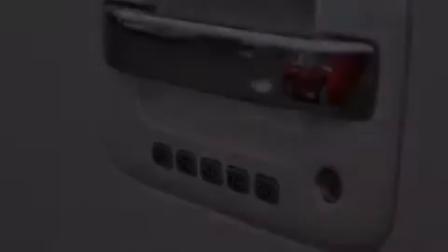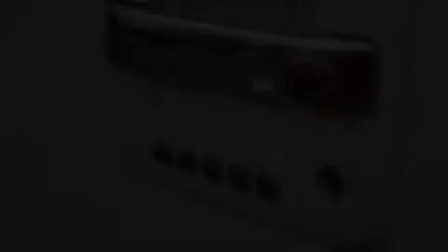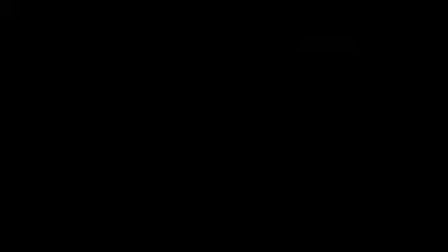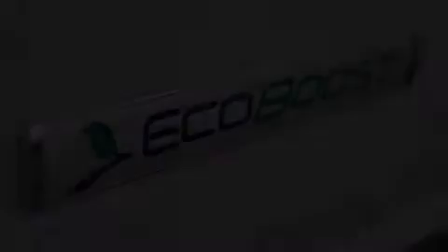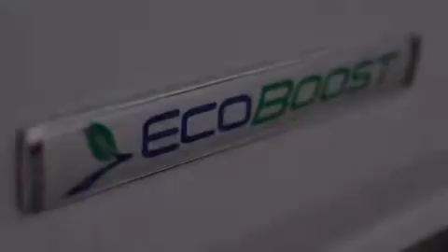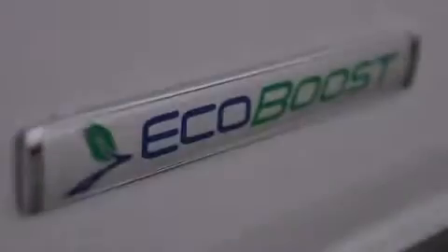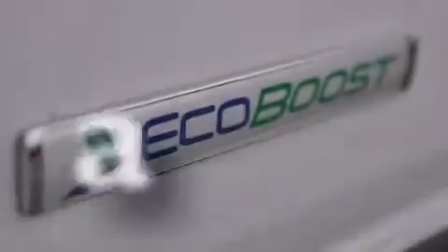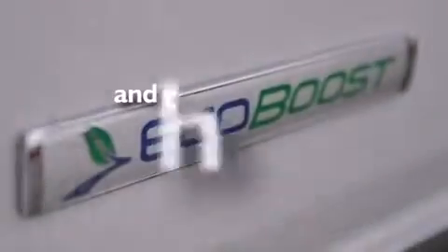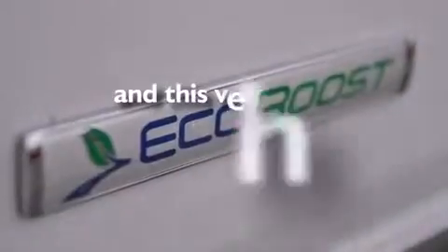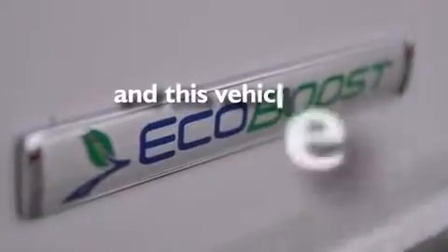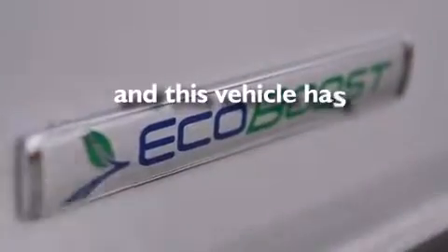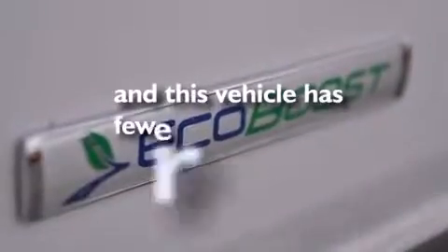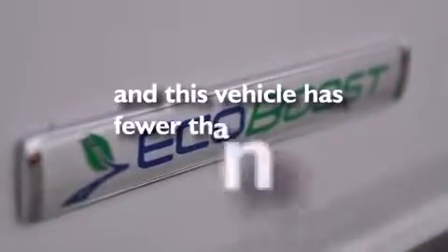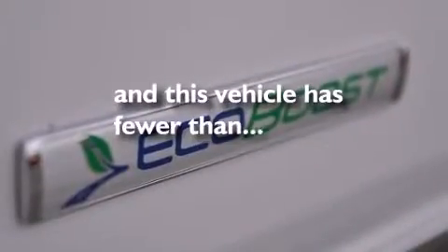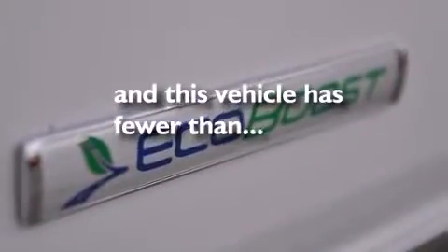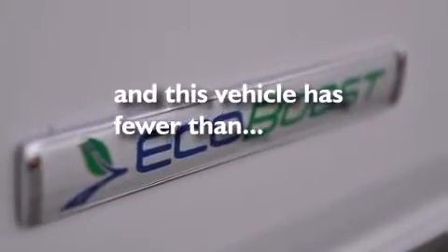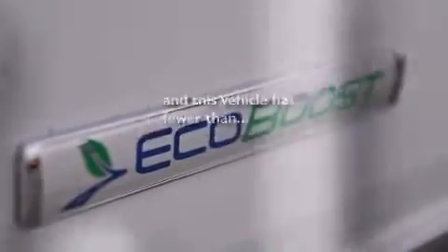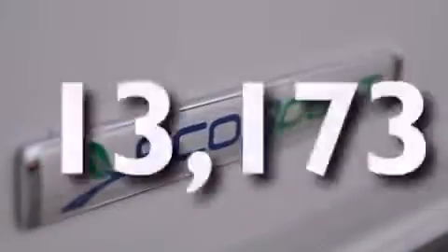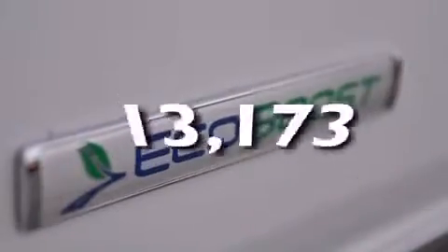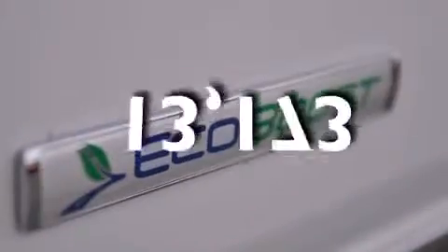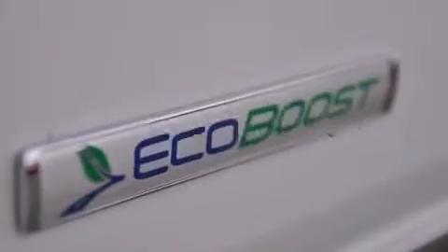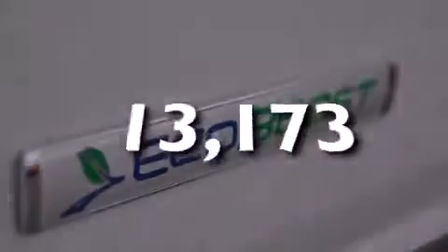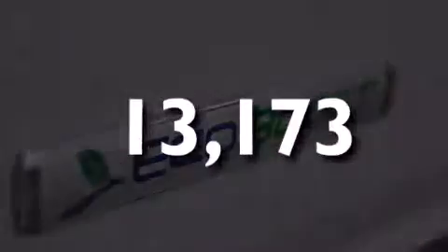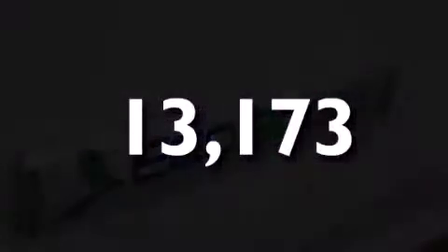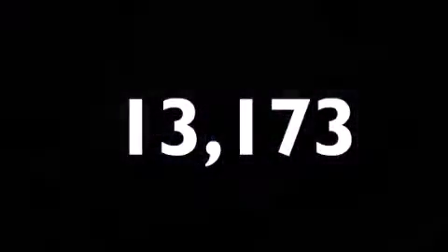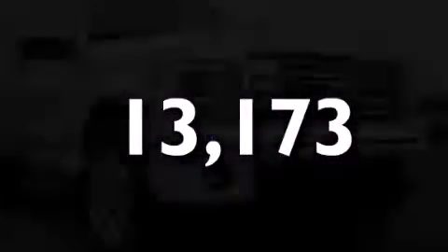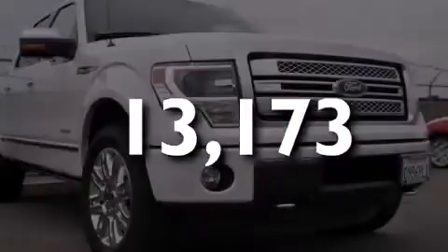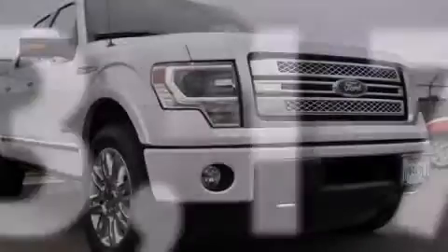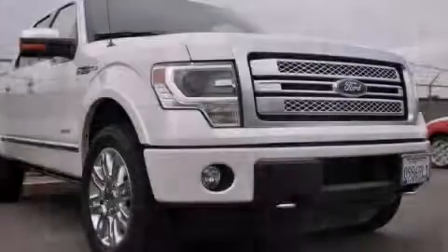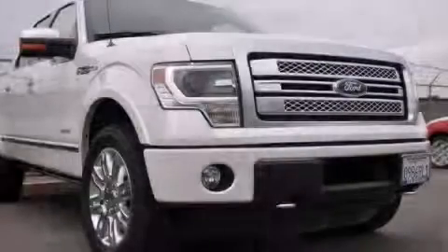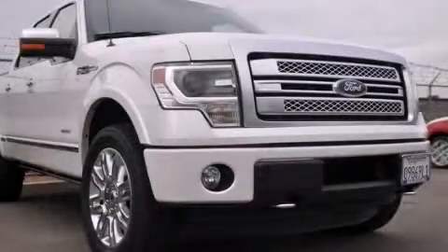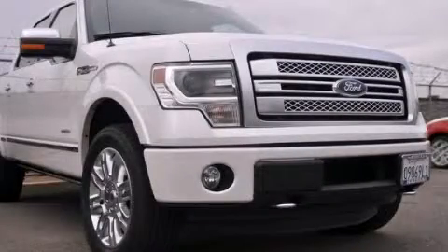This vehicle has less than 14,000 miles. Contact us today to arrange your test drive.